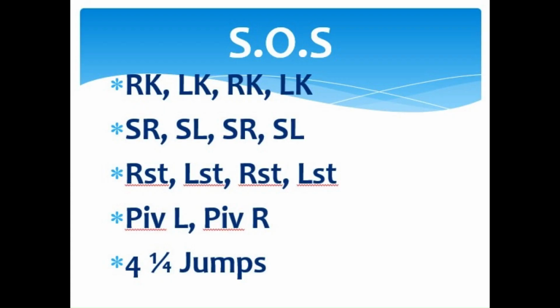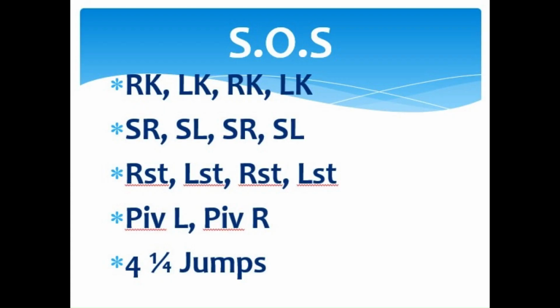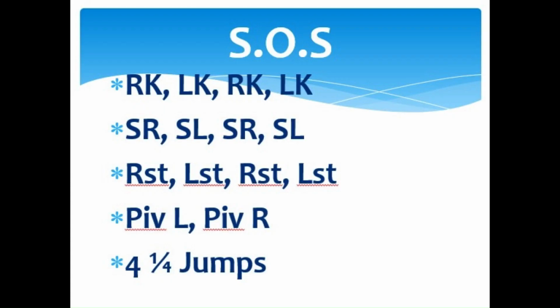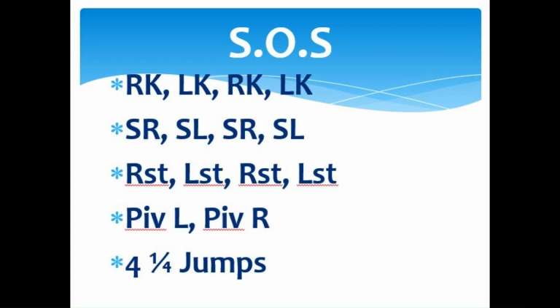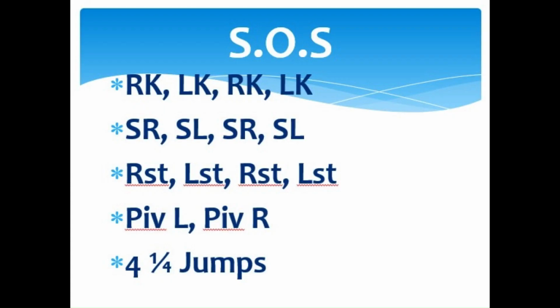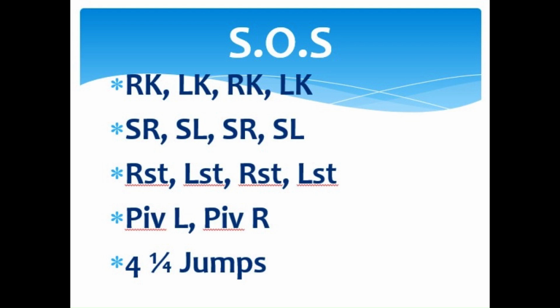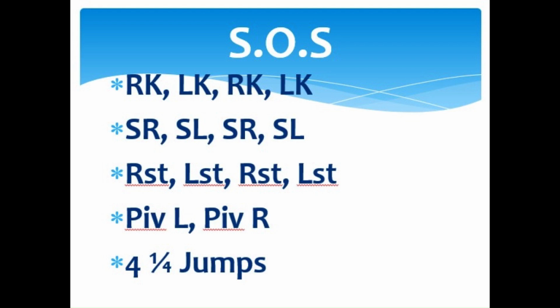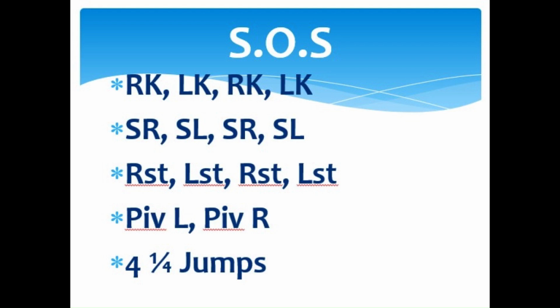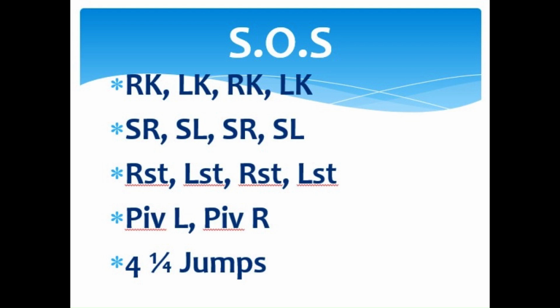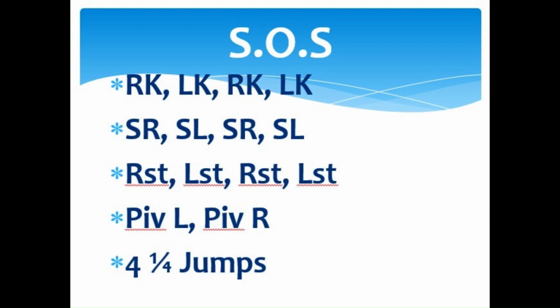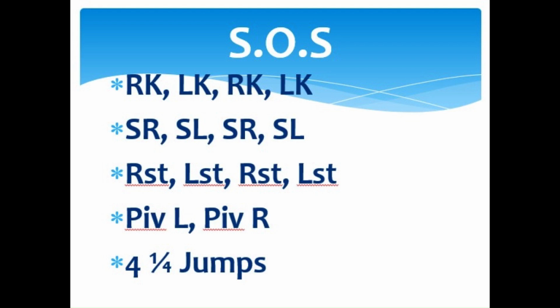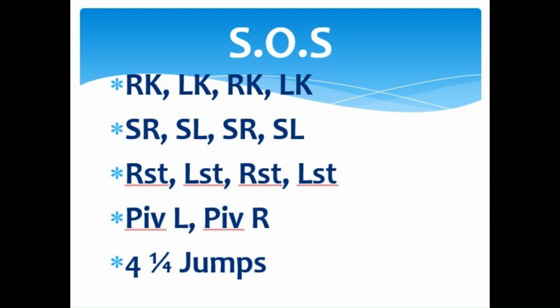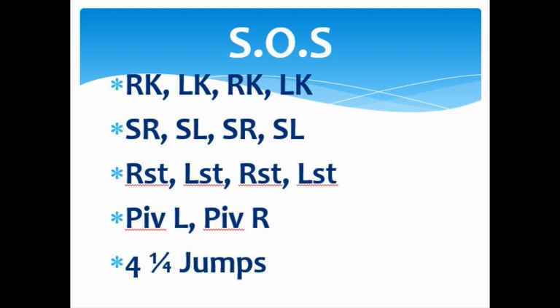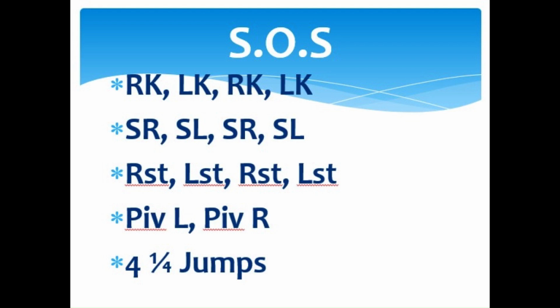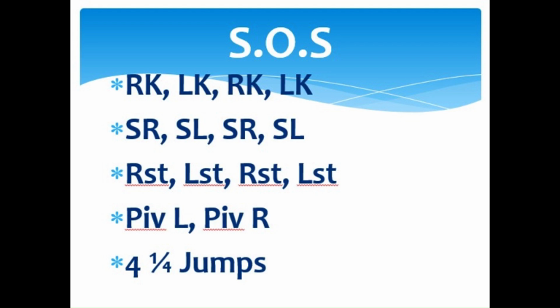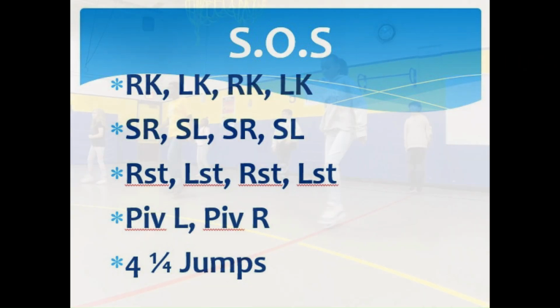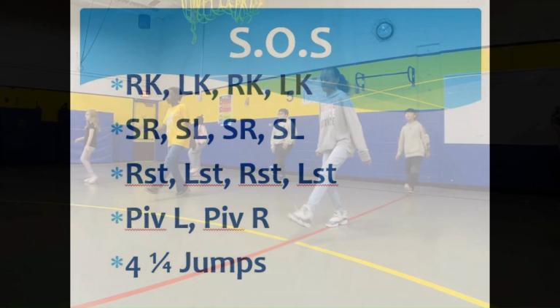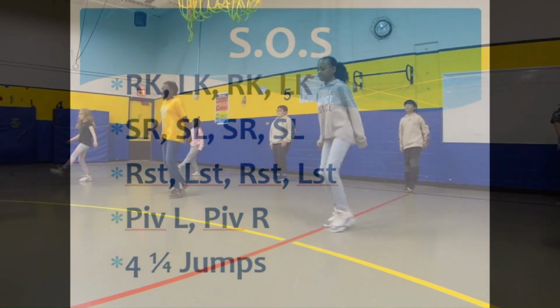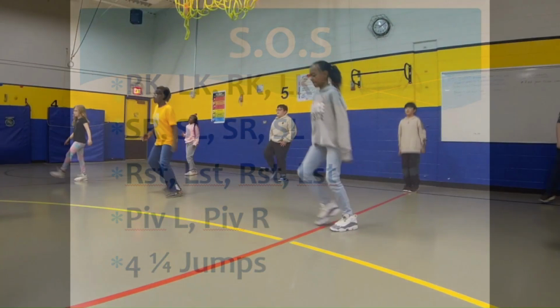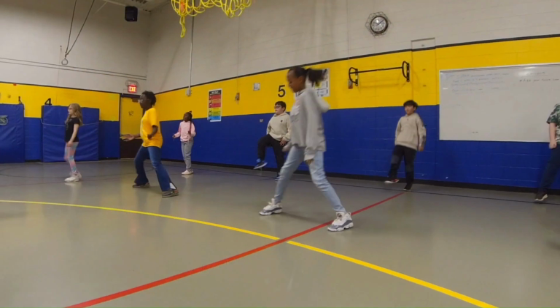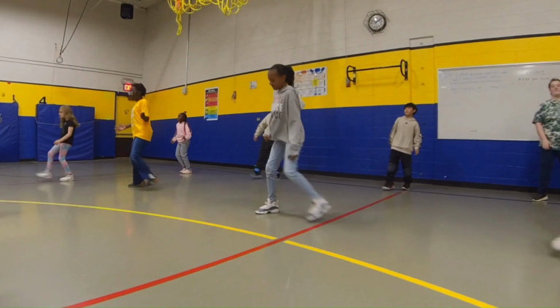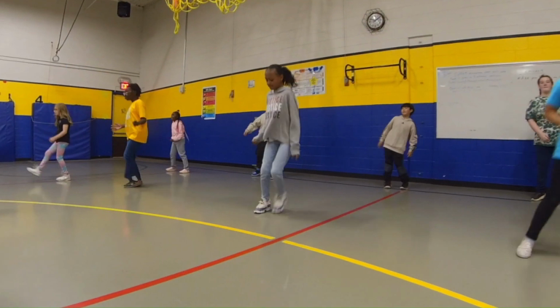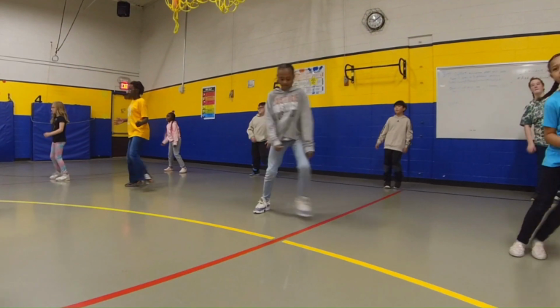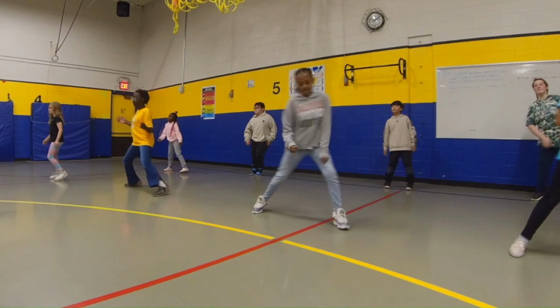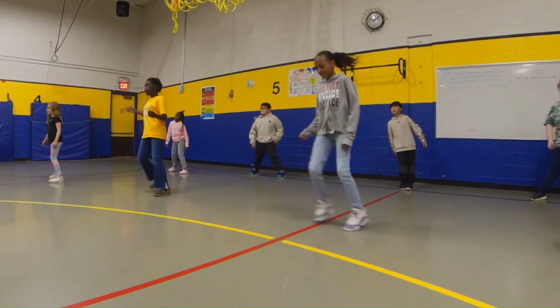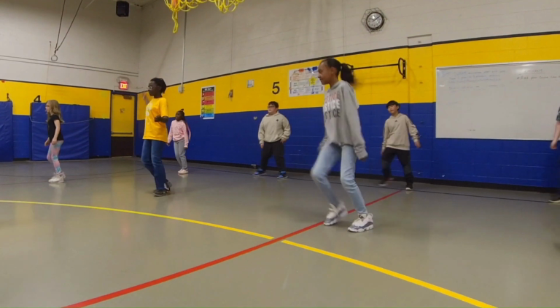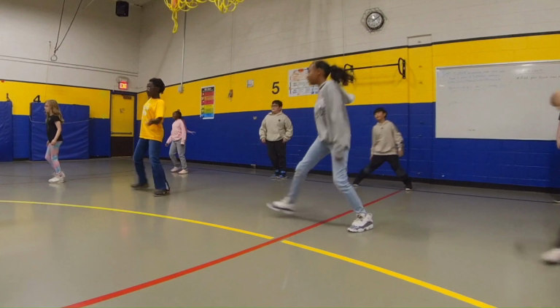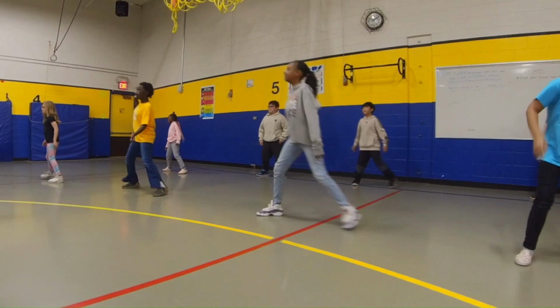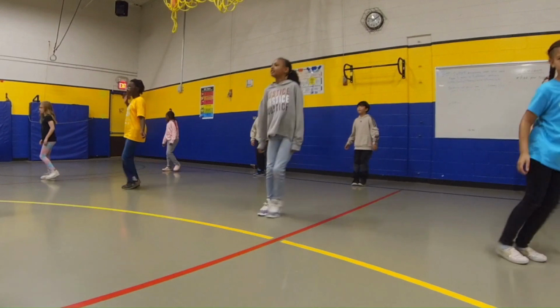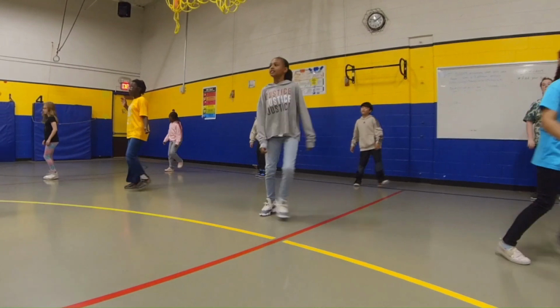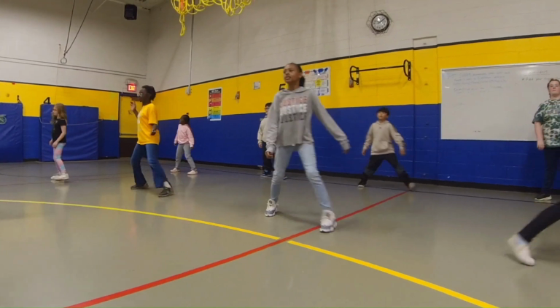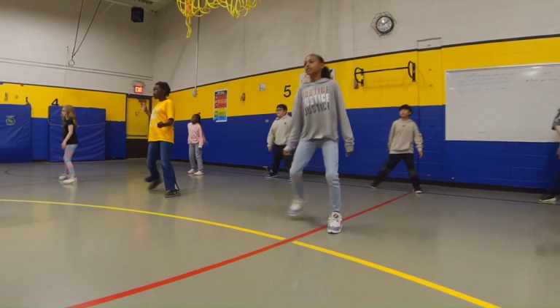The second eight-count section is single slides starting to the right. One, two, three, four, five, six, seven, eight.